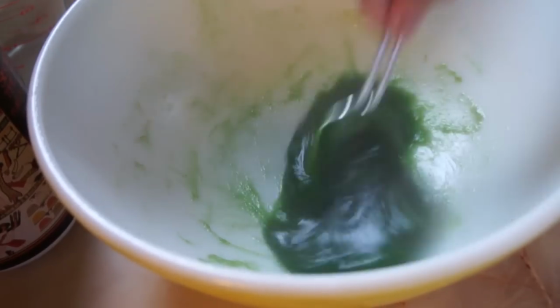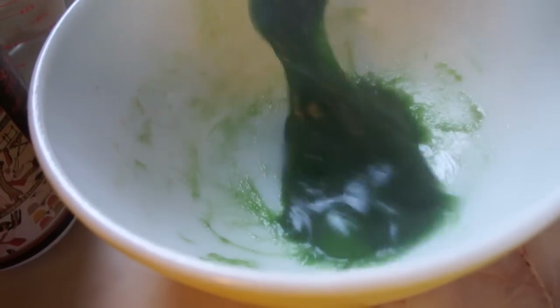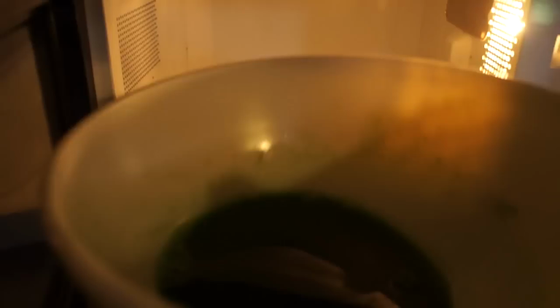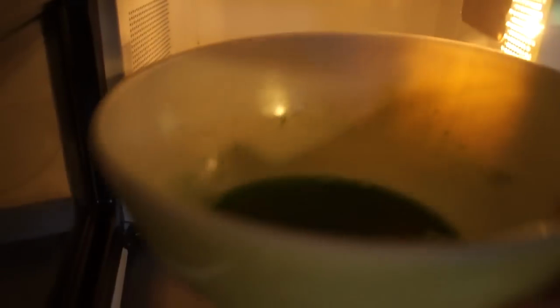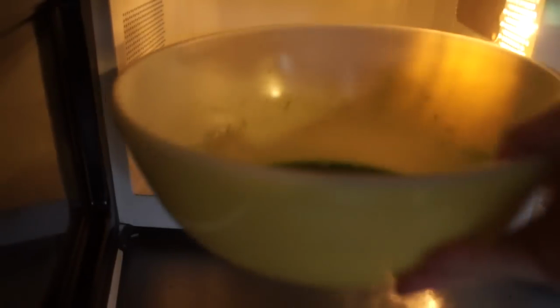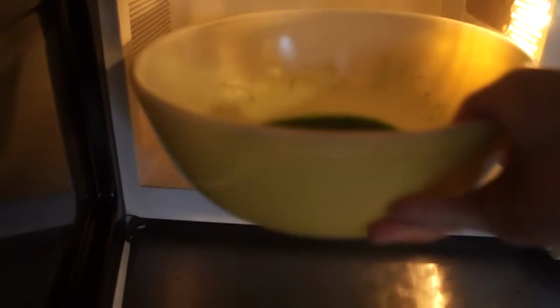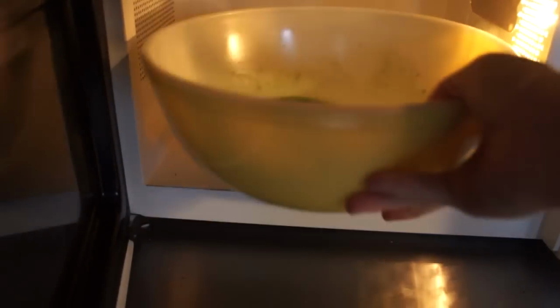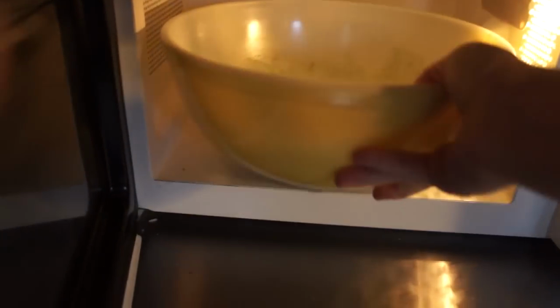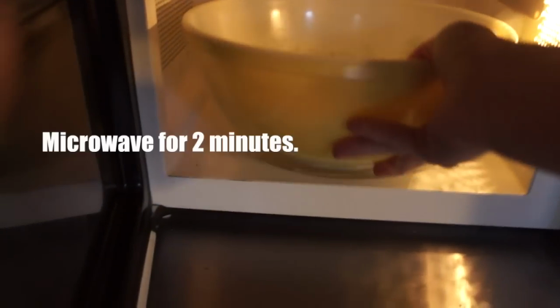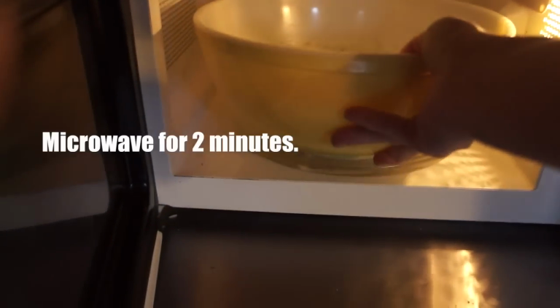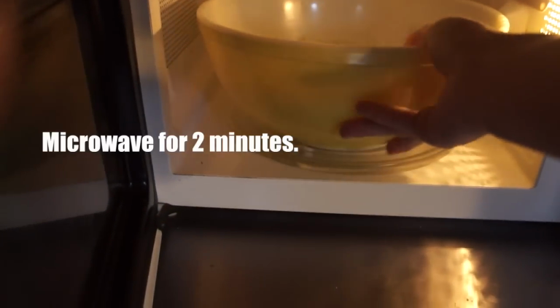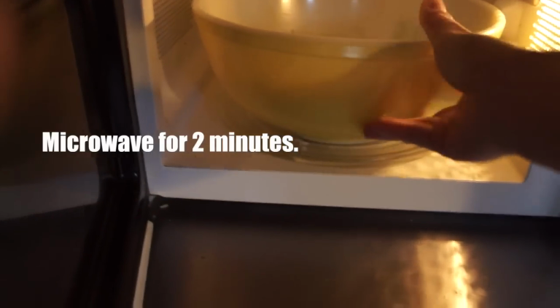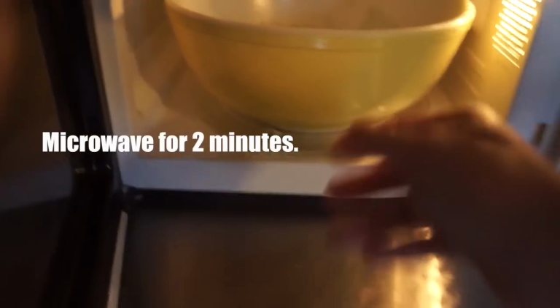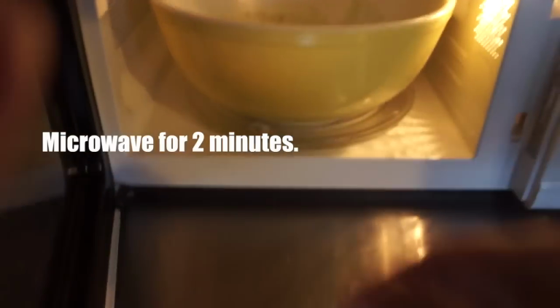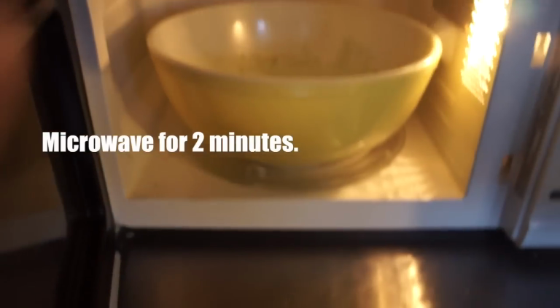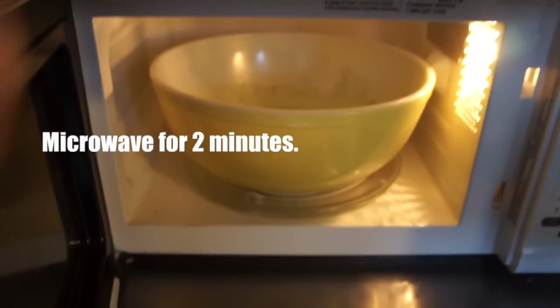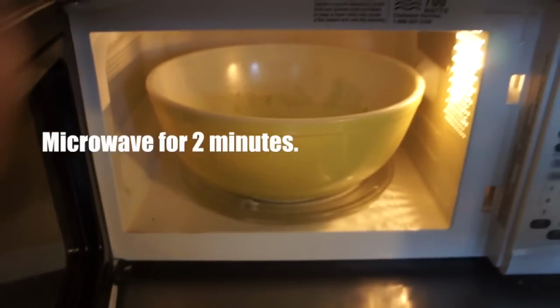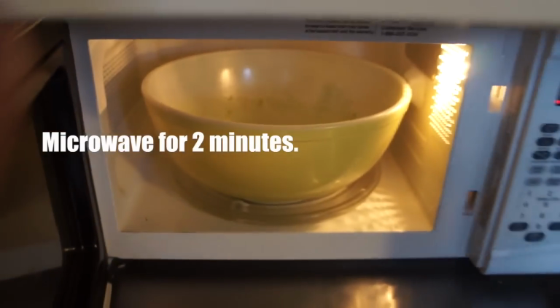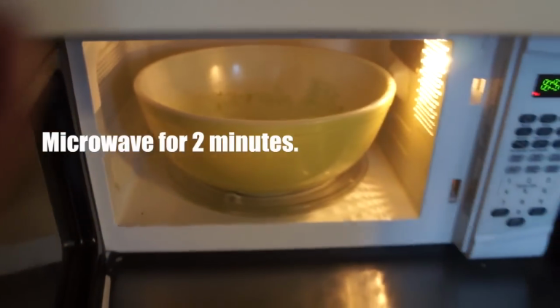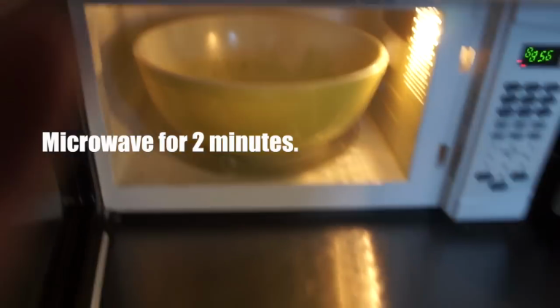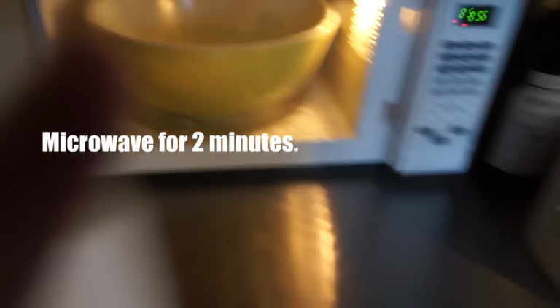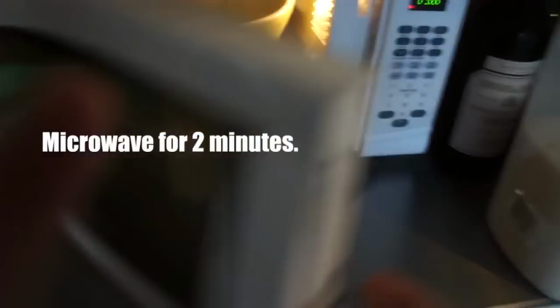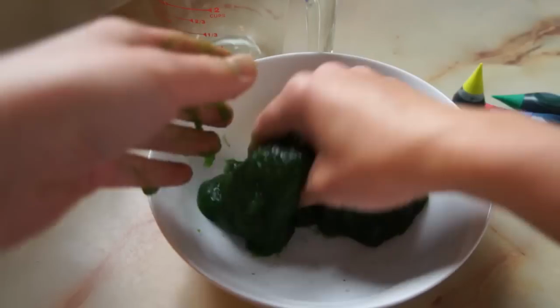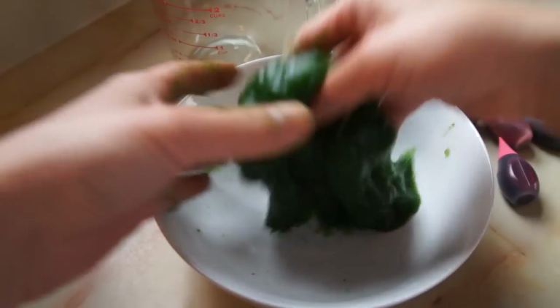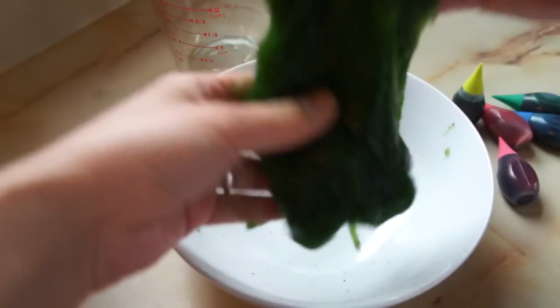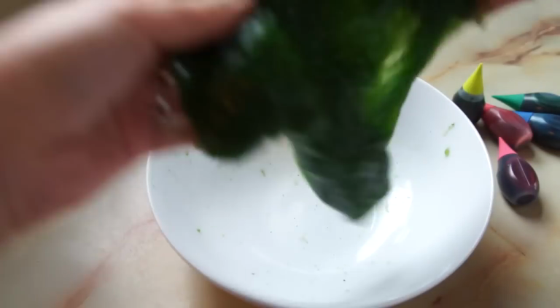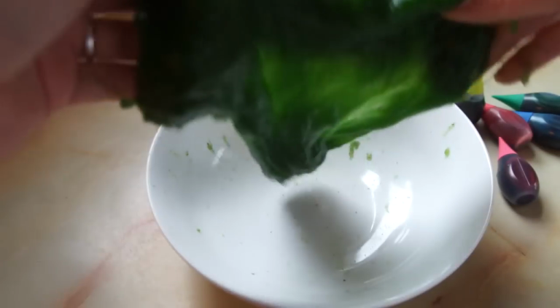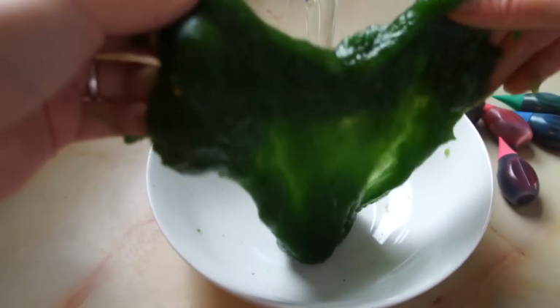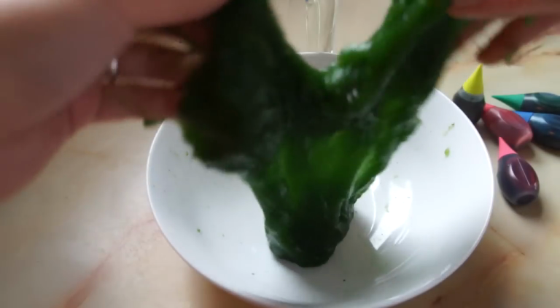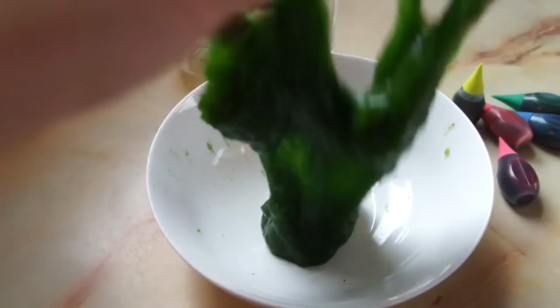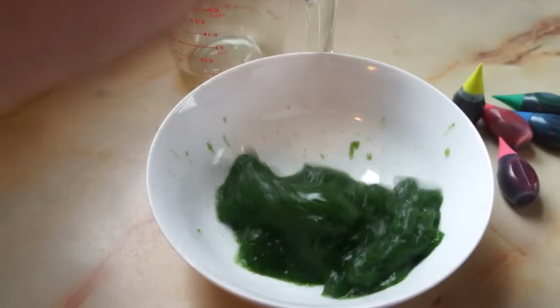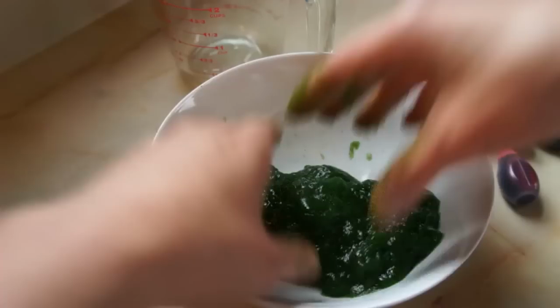At this point you're going to let the slime cool off a little bit and it'll thicken up. After the slime has cooled off, microwave it one more time for two minutes, and you should get something like this.